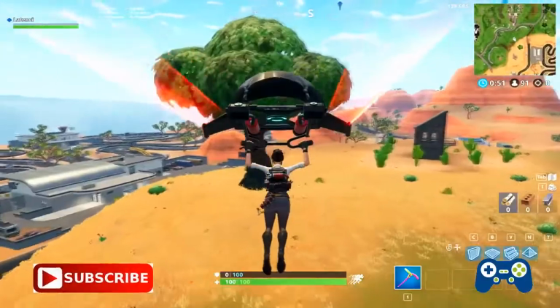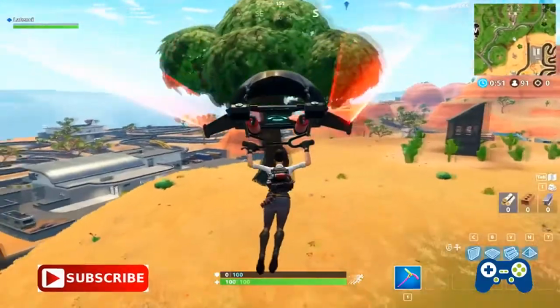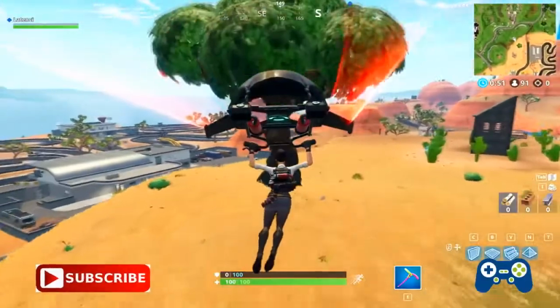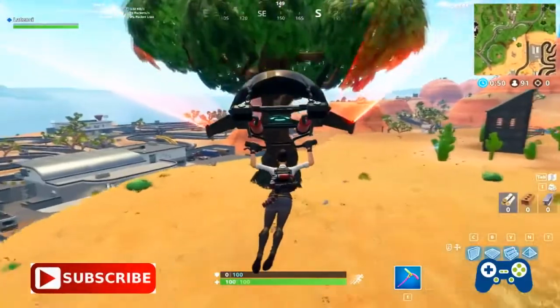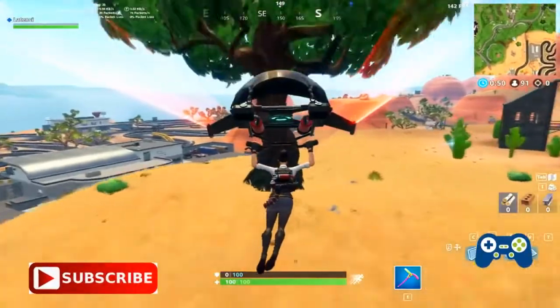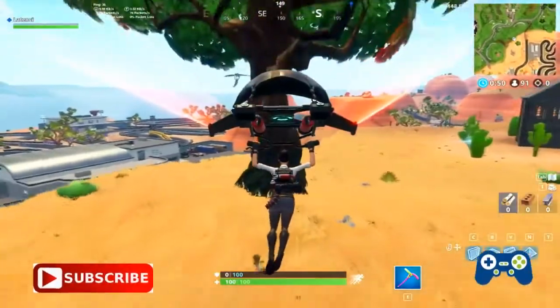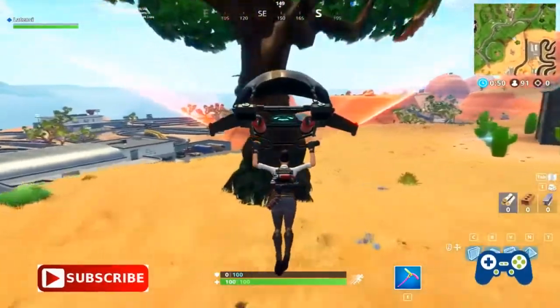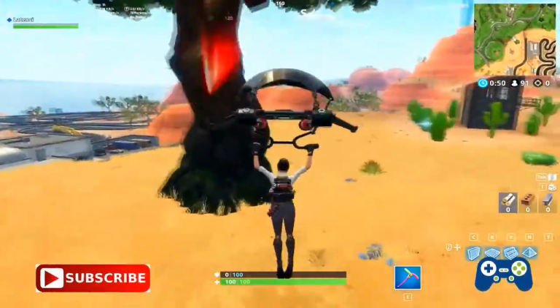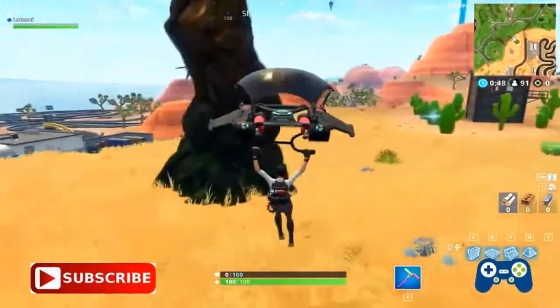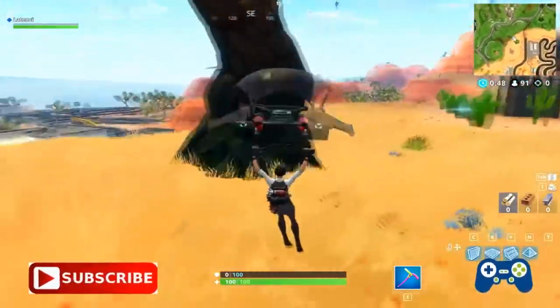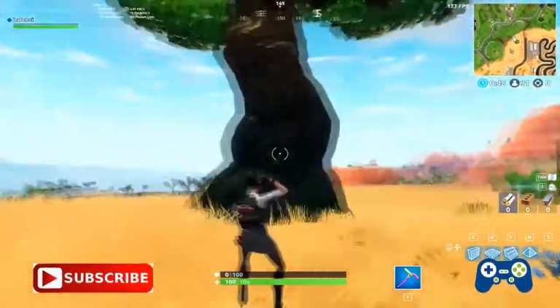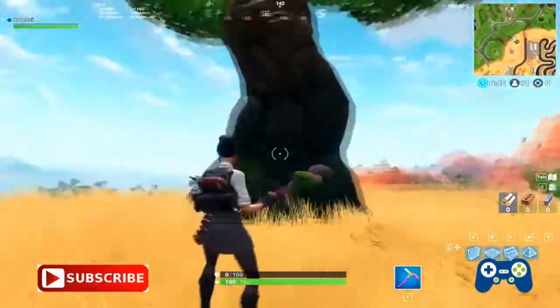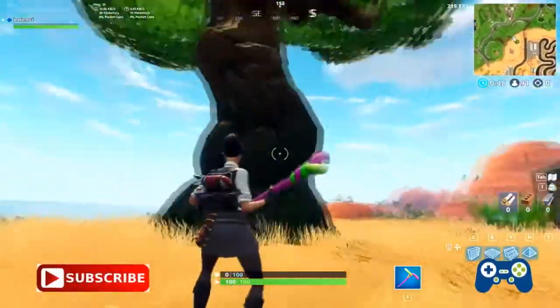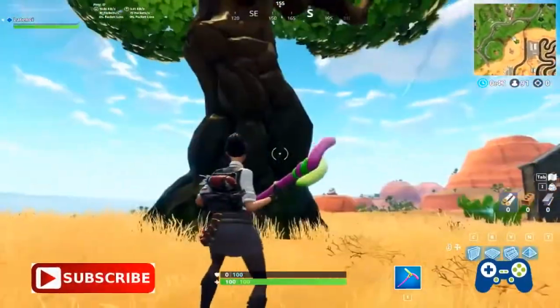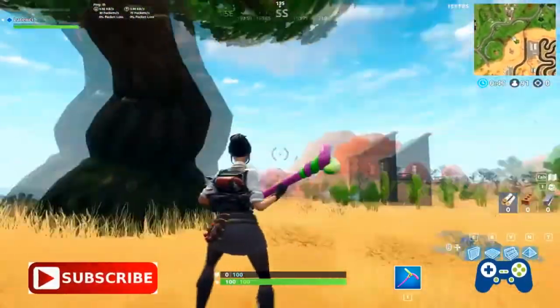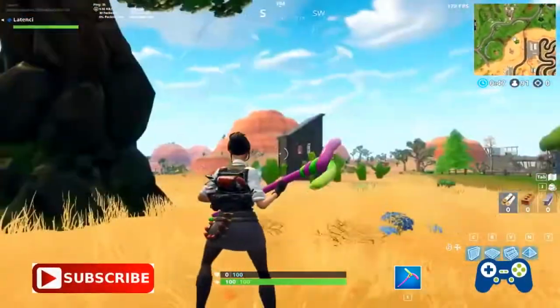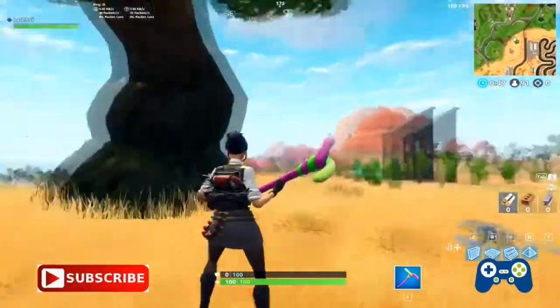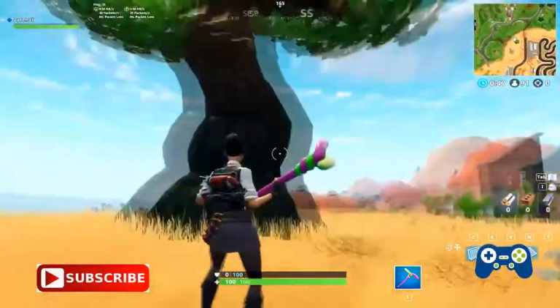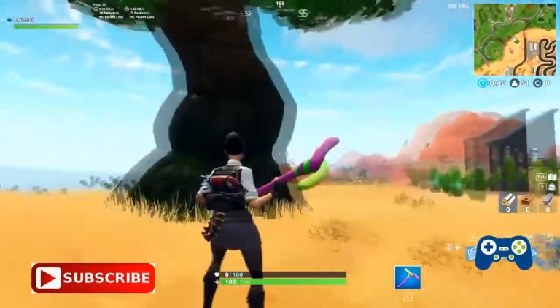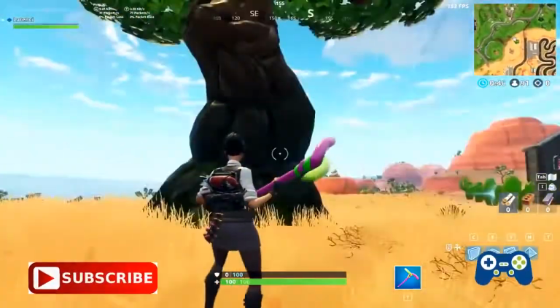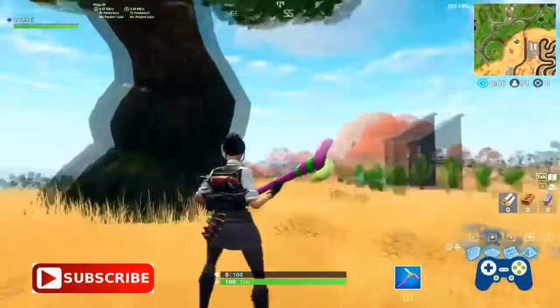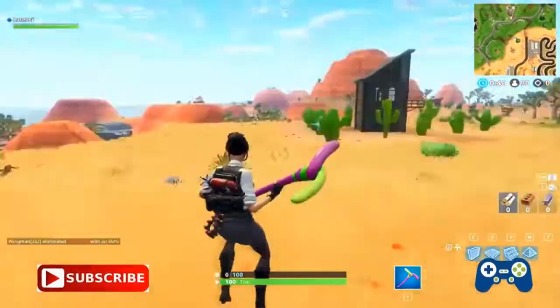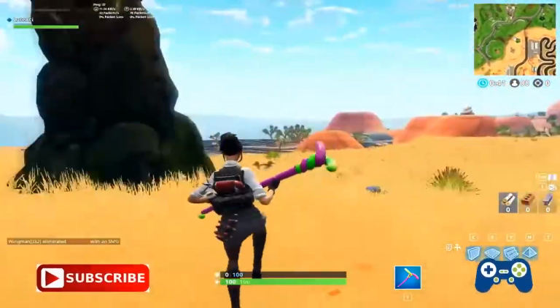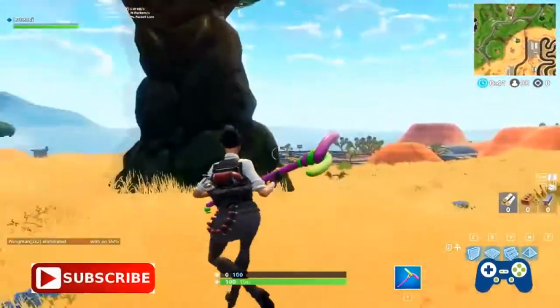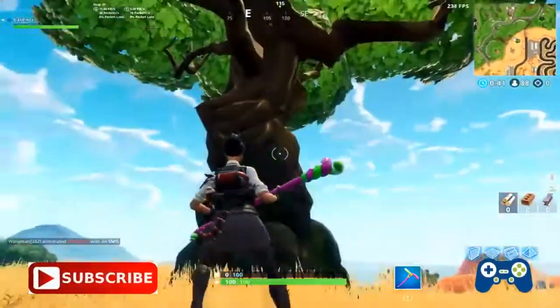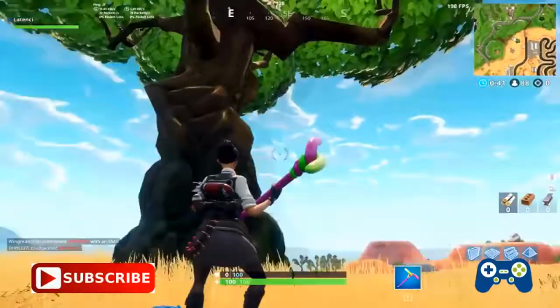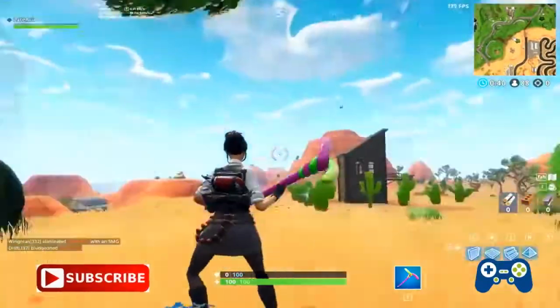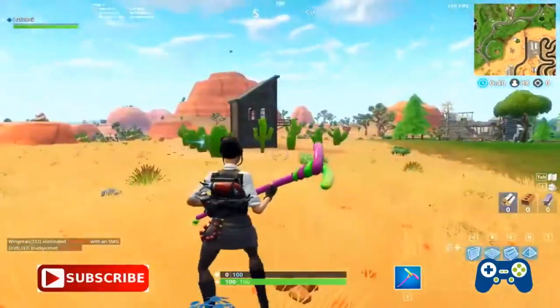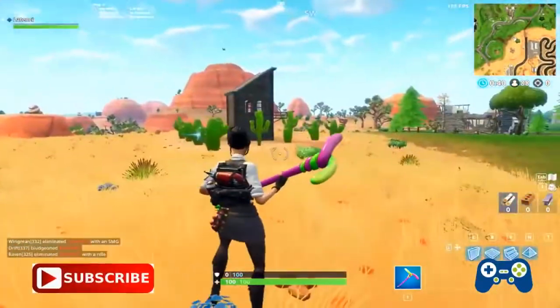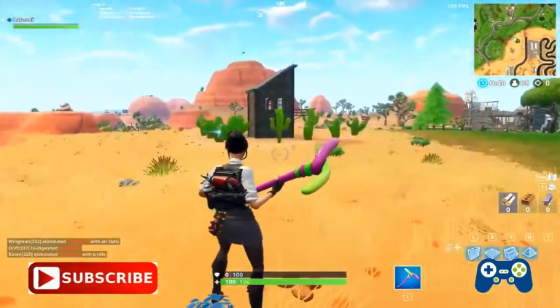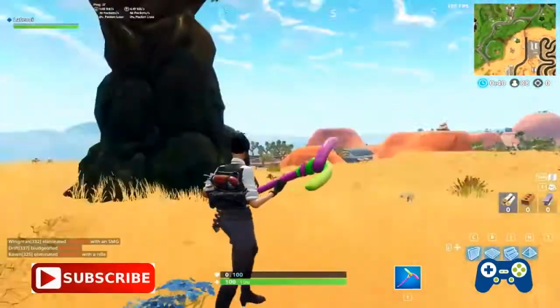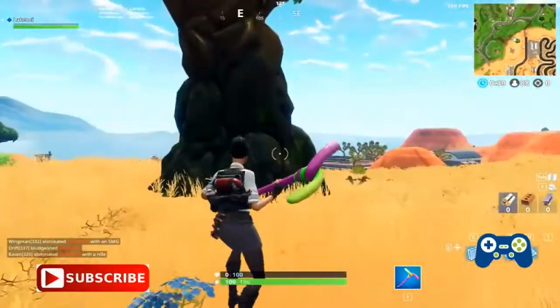Somebody explain to me why there's just a random-ass tree in the middle of the desert. That literally makes zero sense.